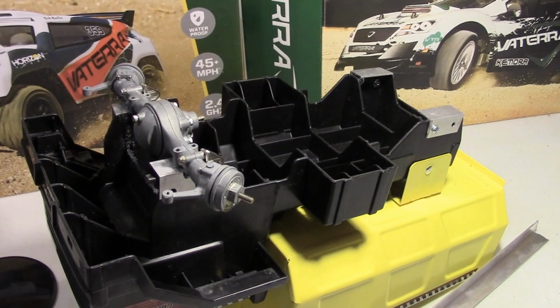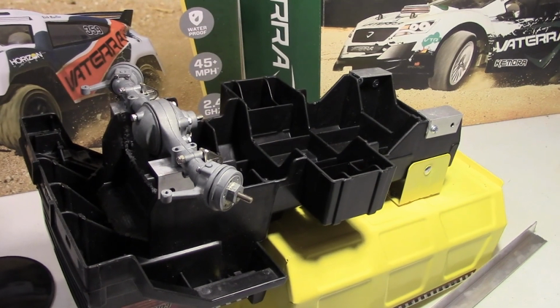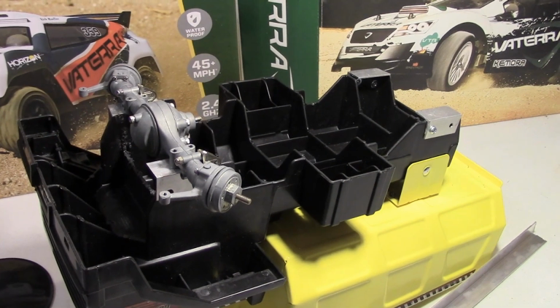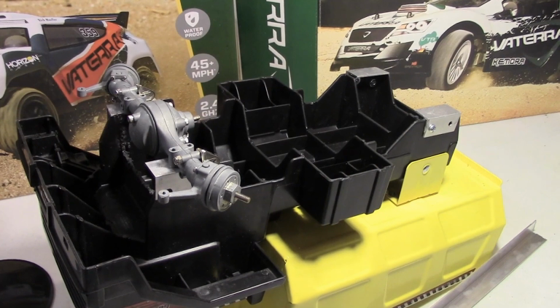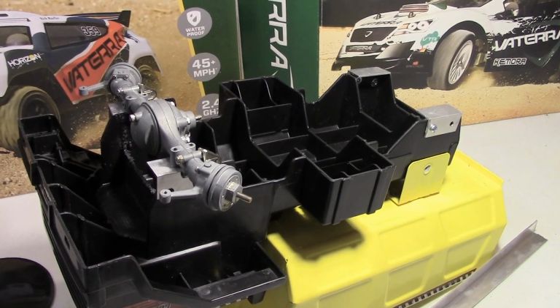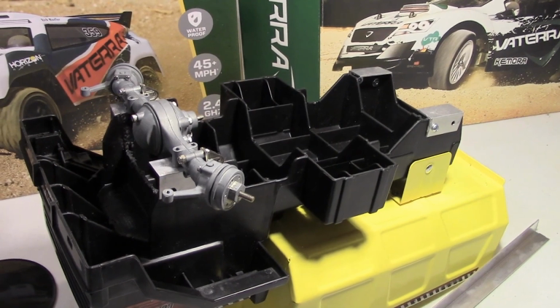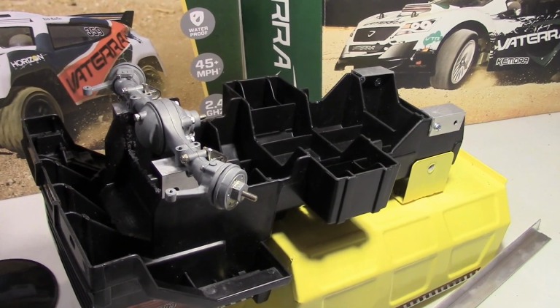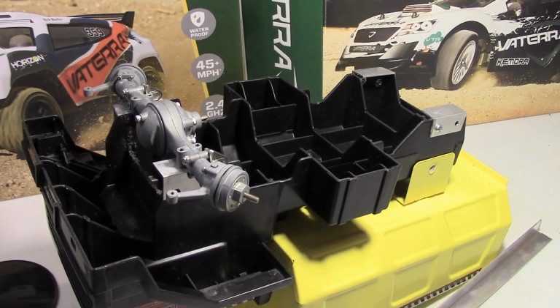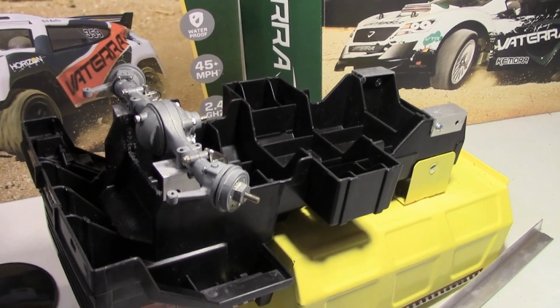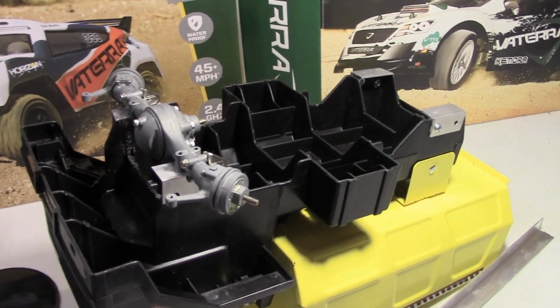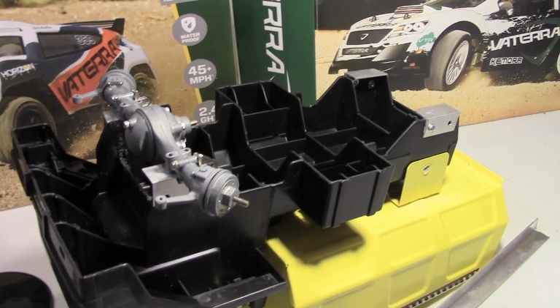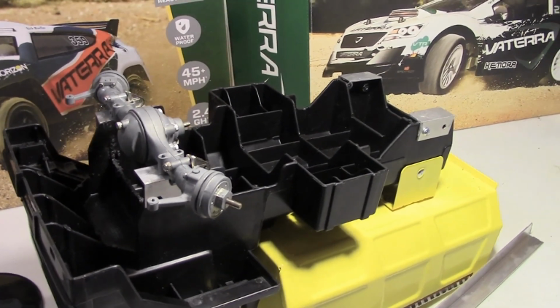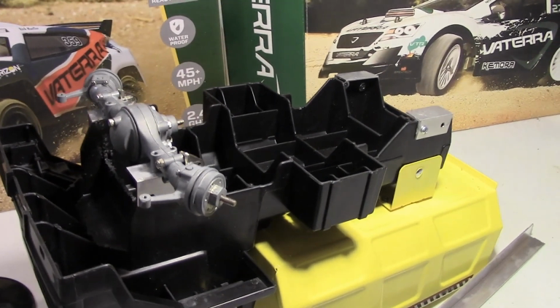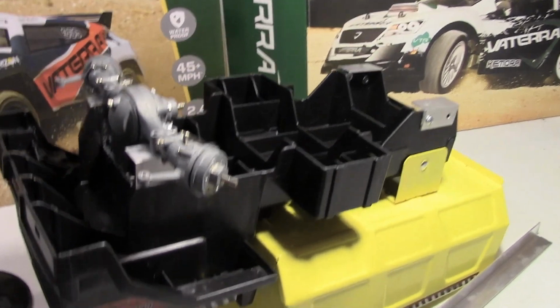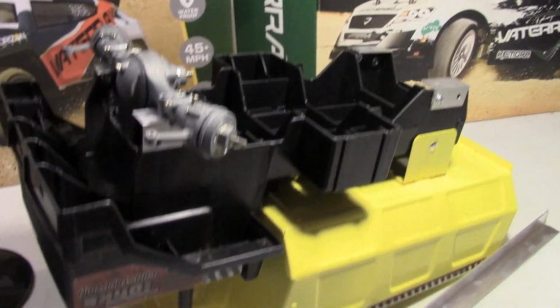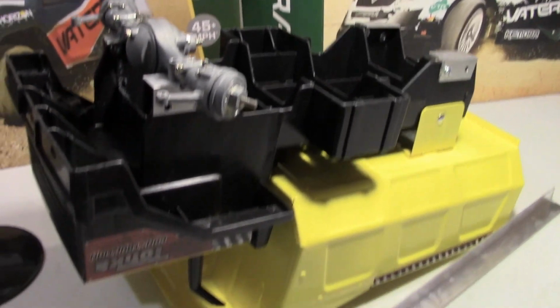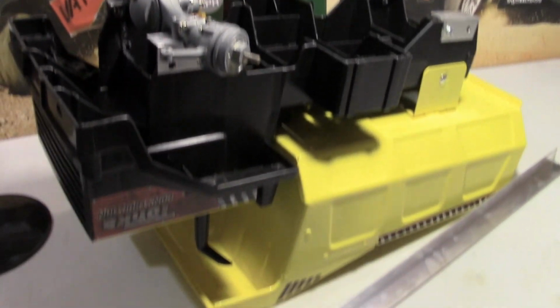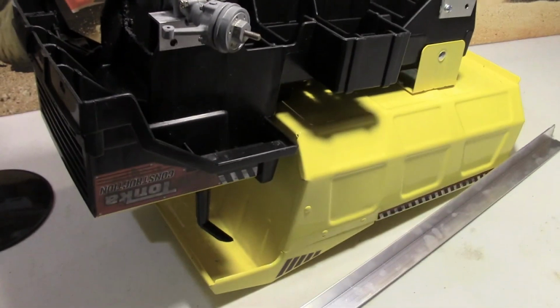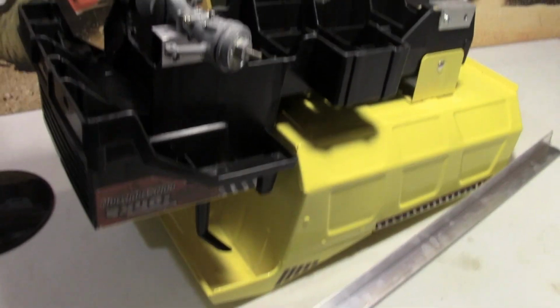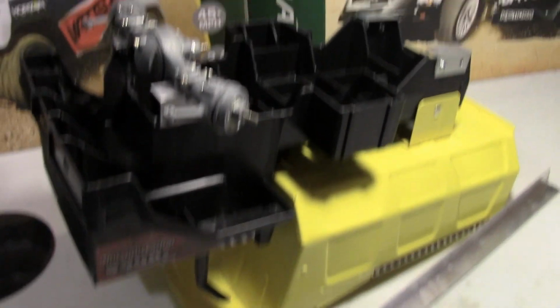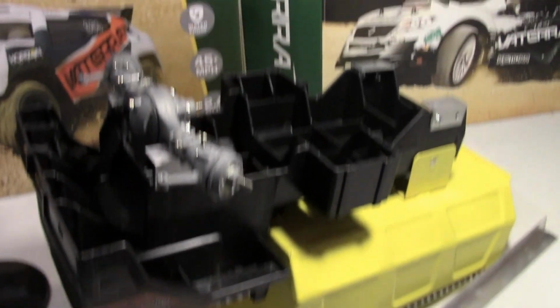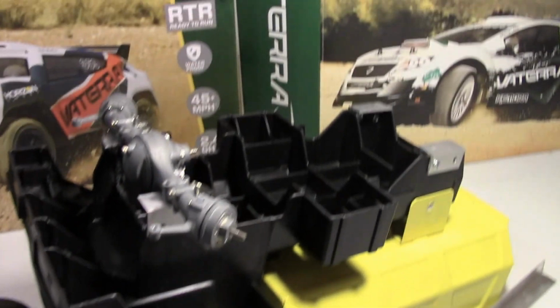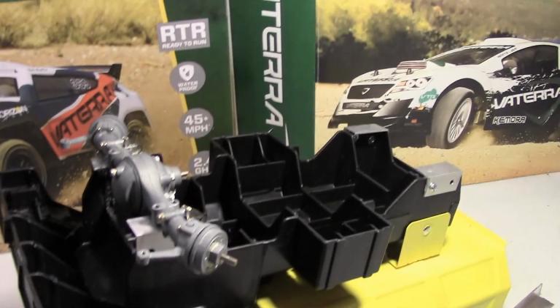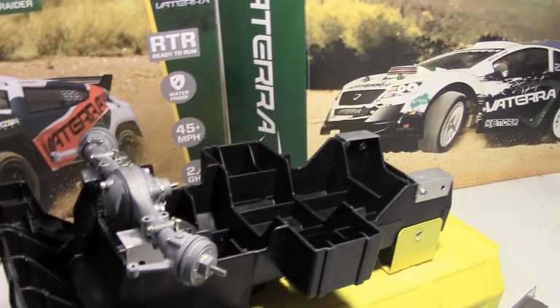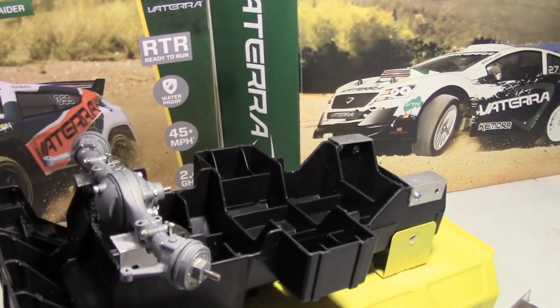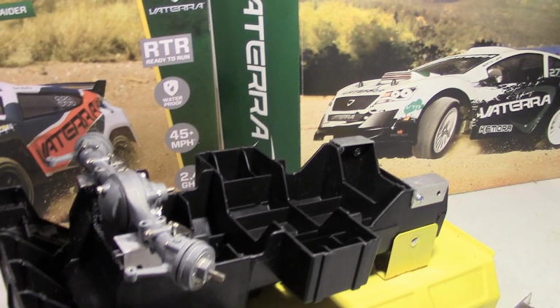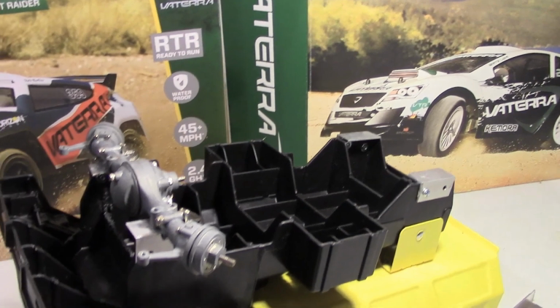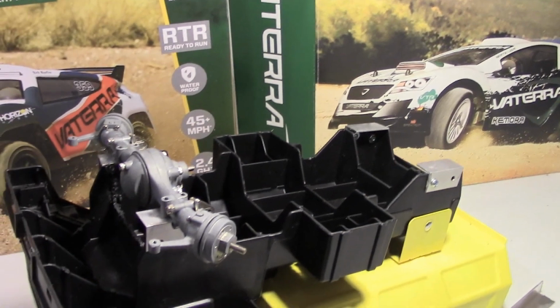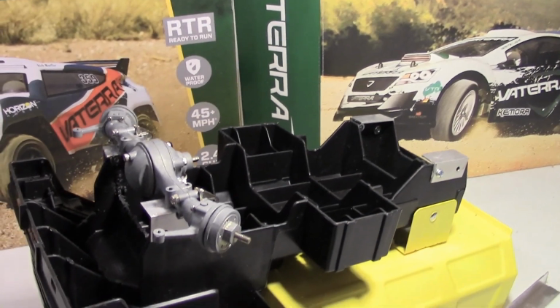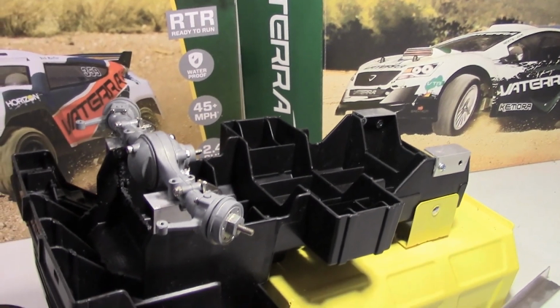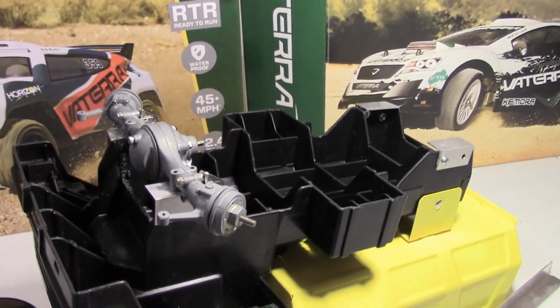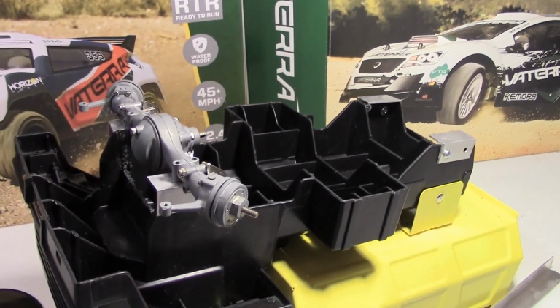Hey guys, XFox here and this is going to be an update on my Tonka truck to RC Bash project.